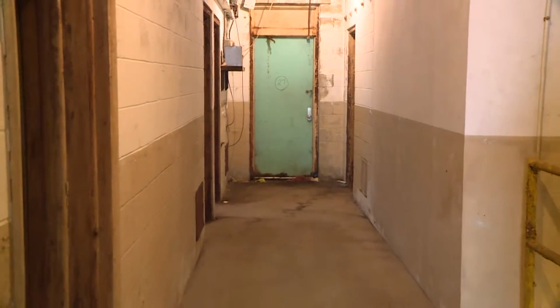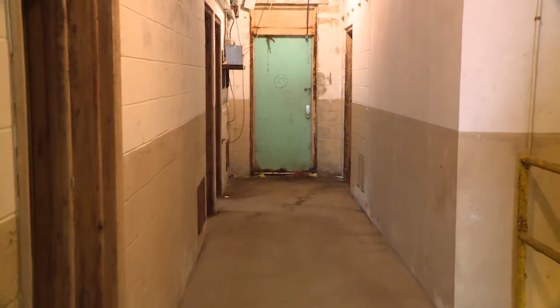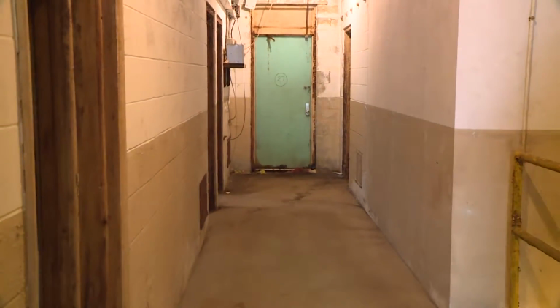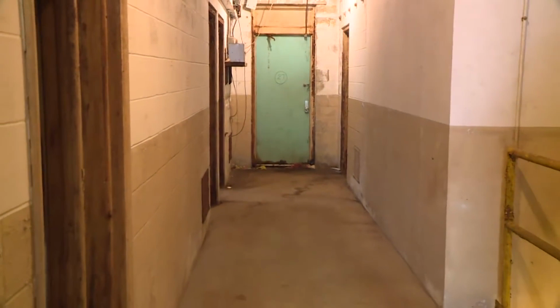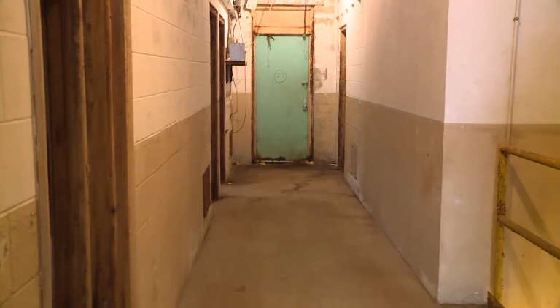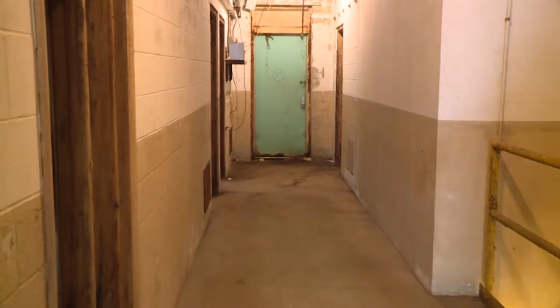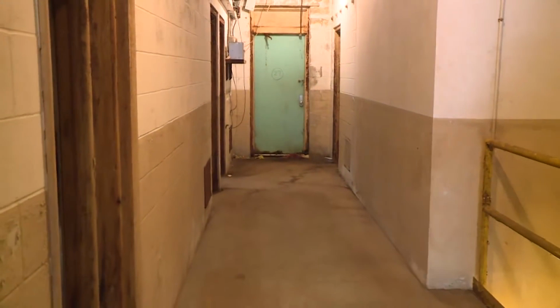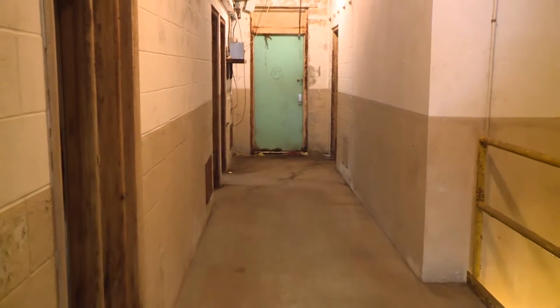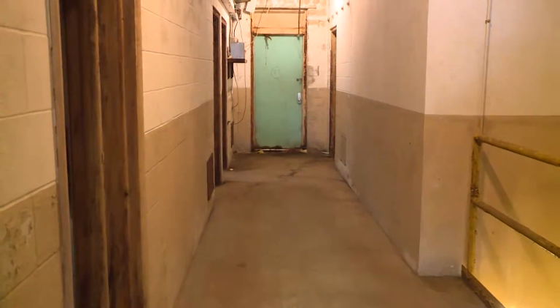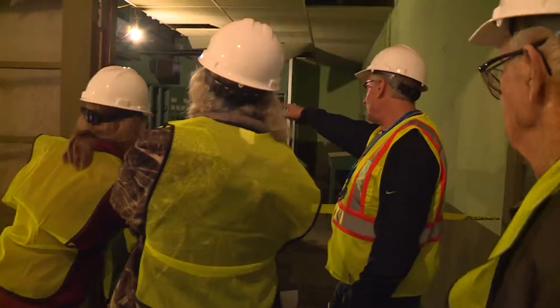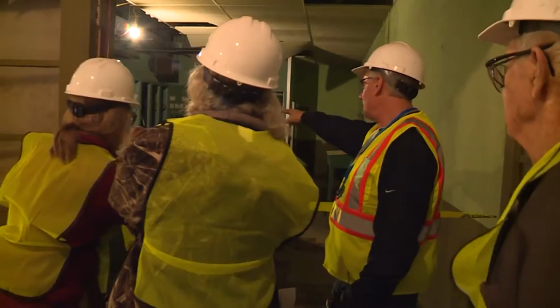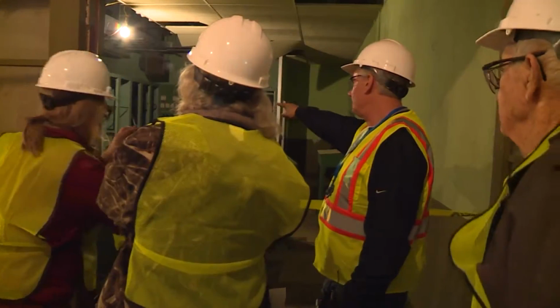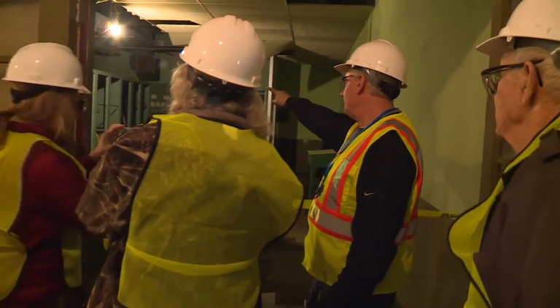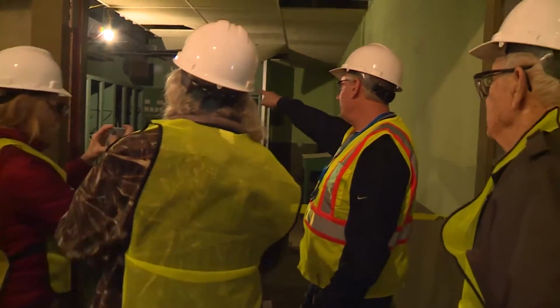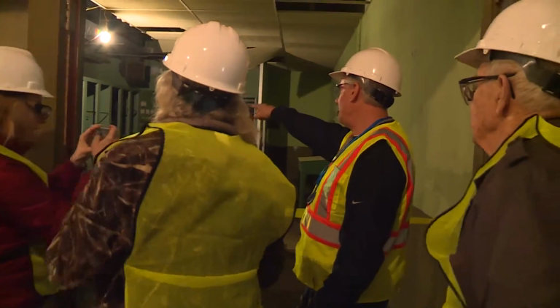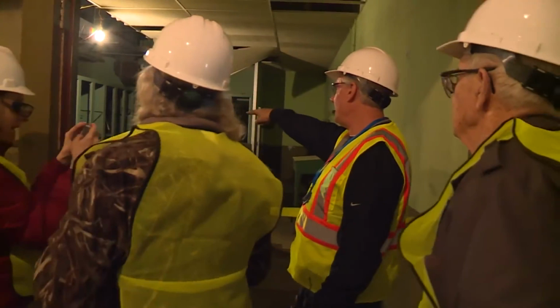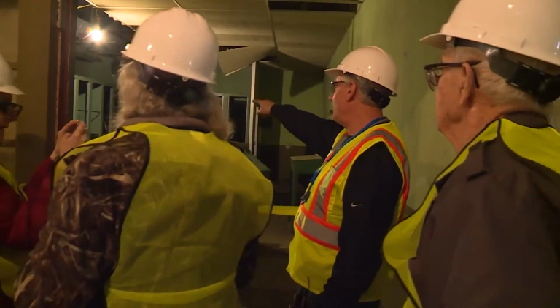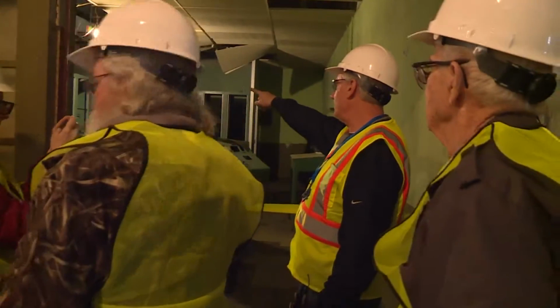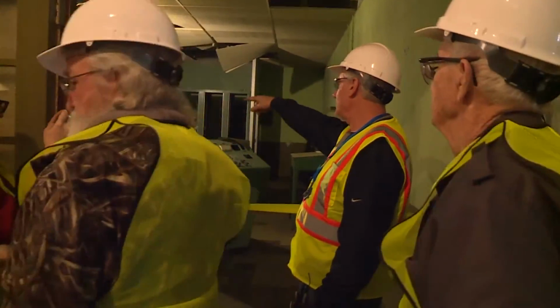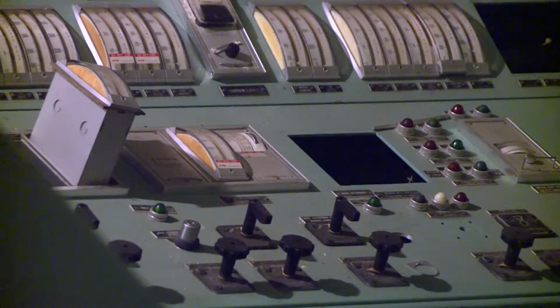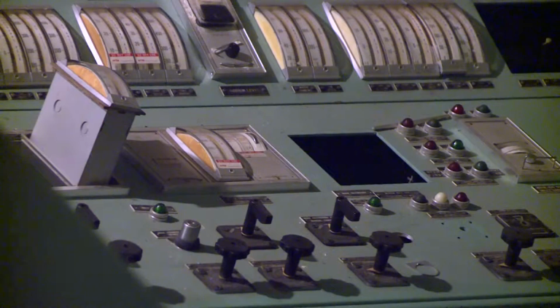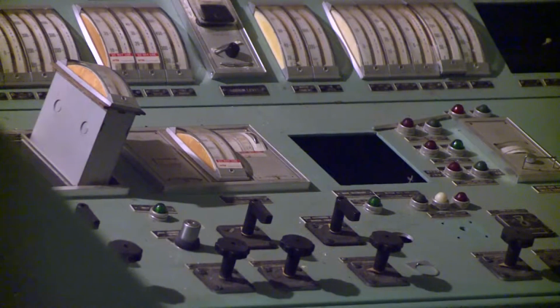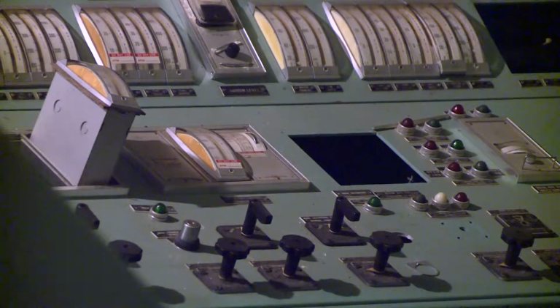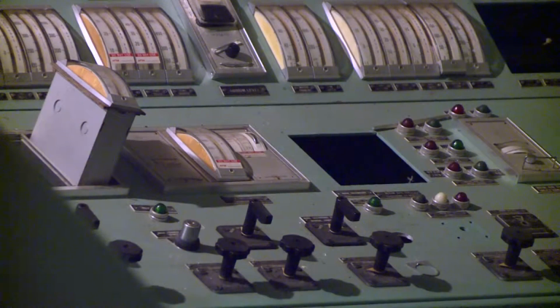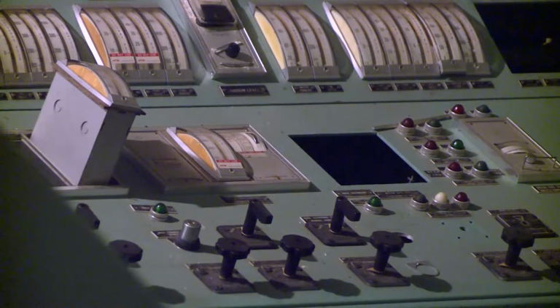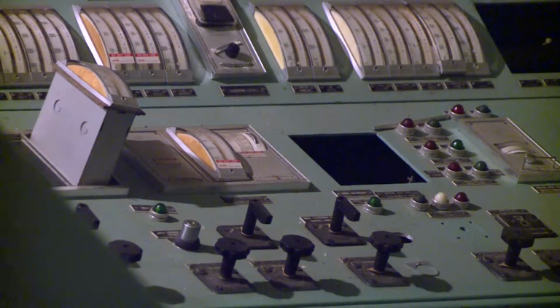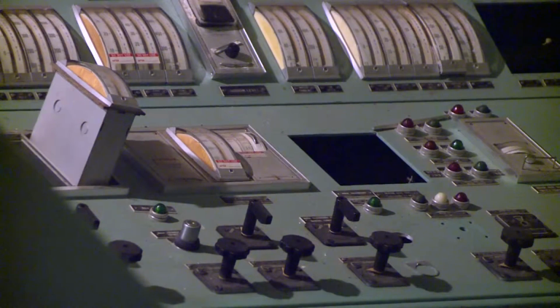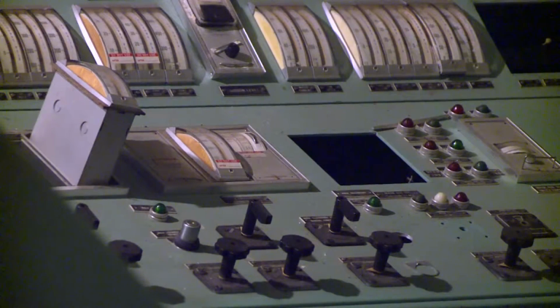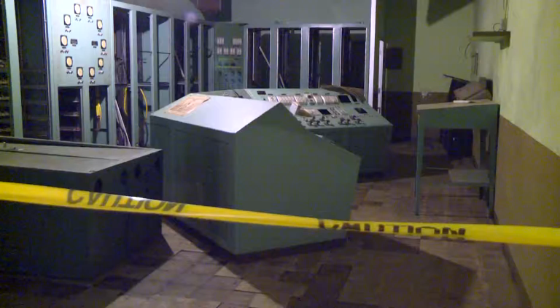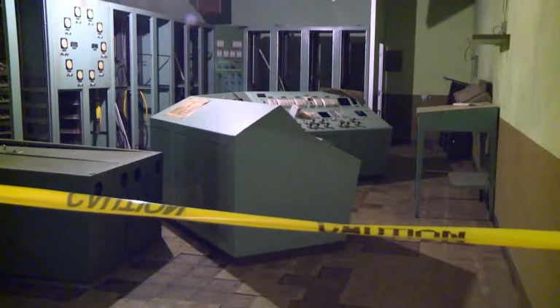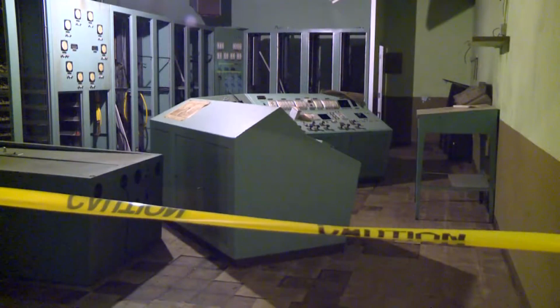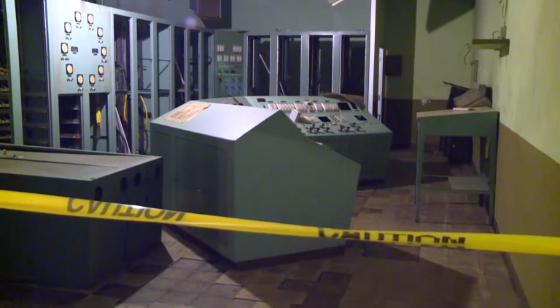Down the hallway of the operations building, the years of neglect are obvious. This is the control room — once bustling, it's been idle since 1972.